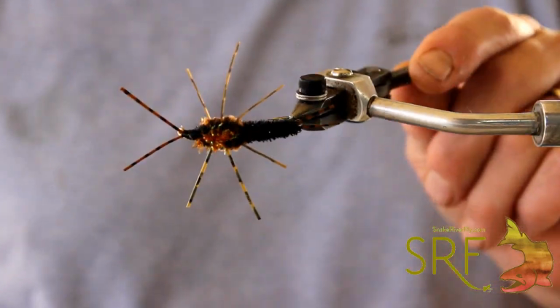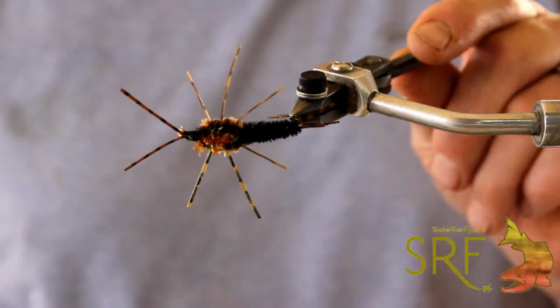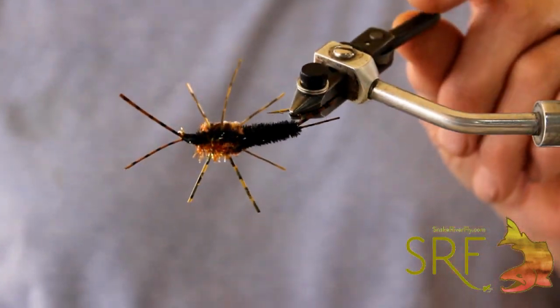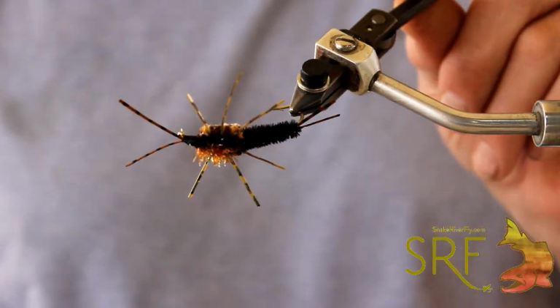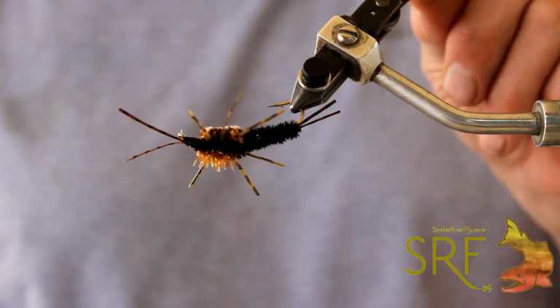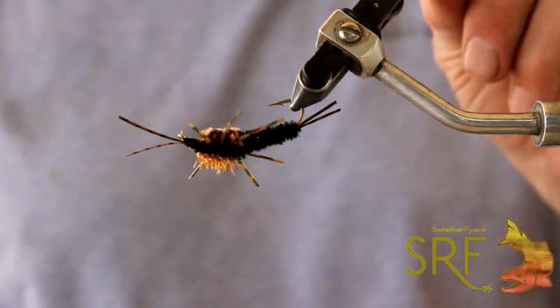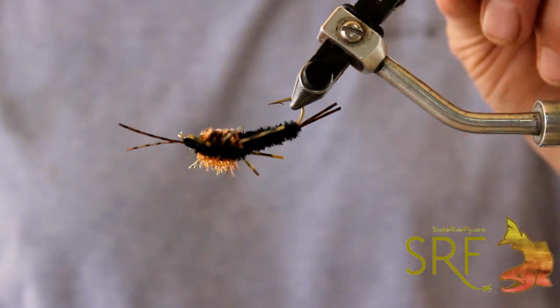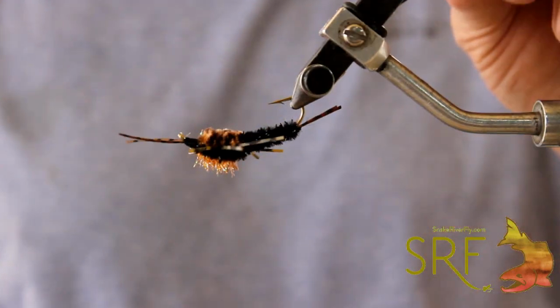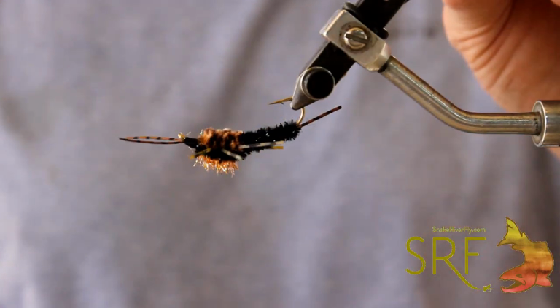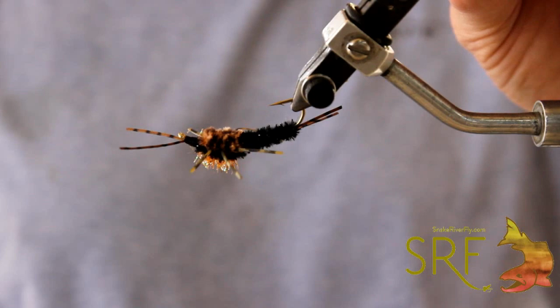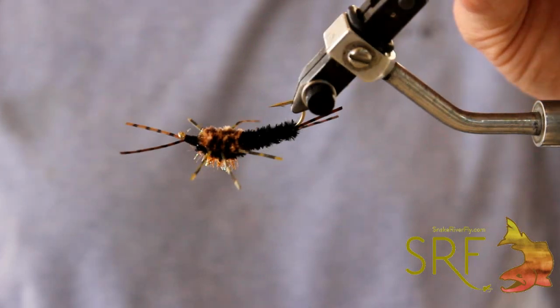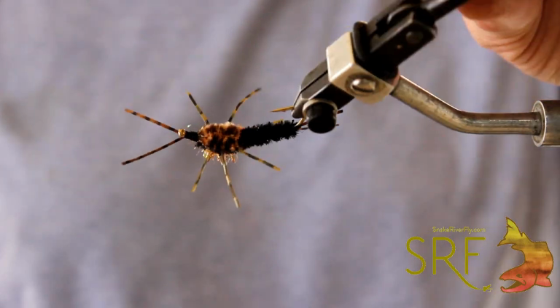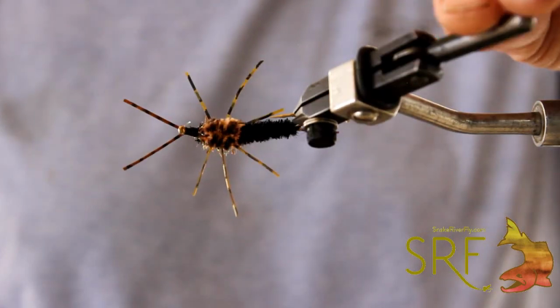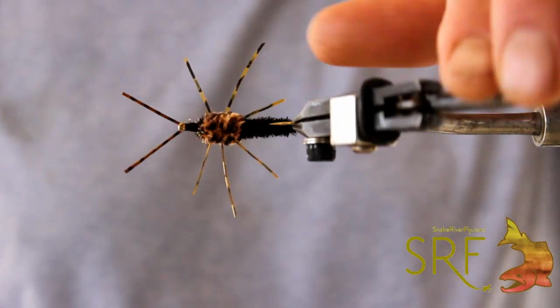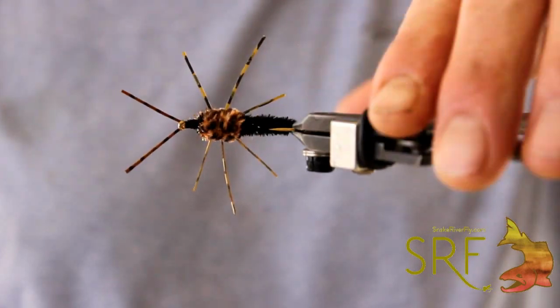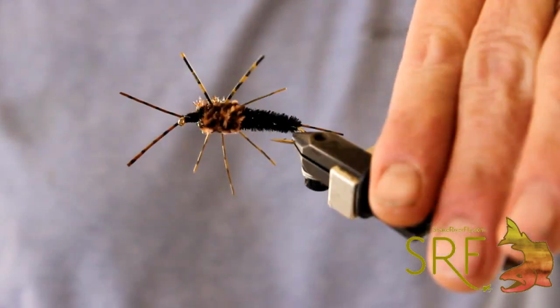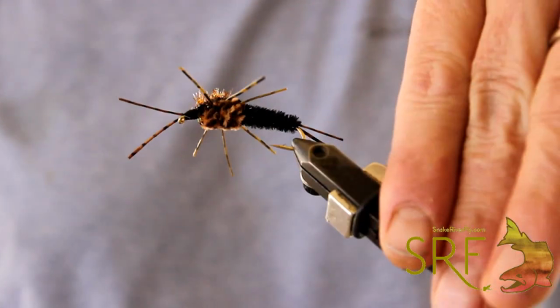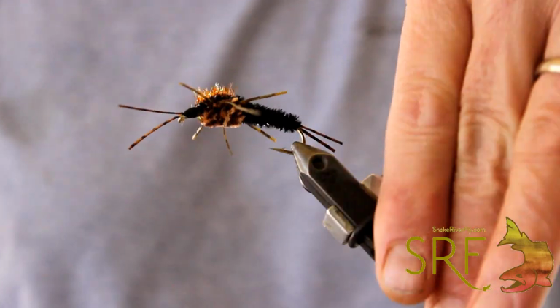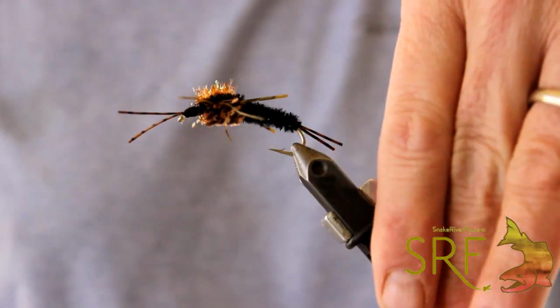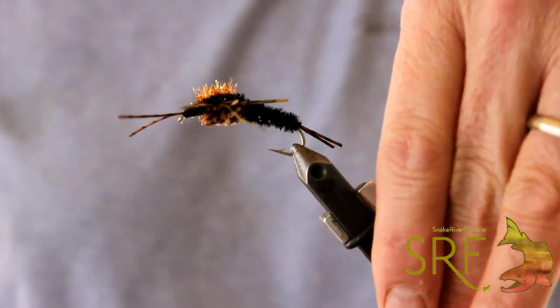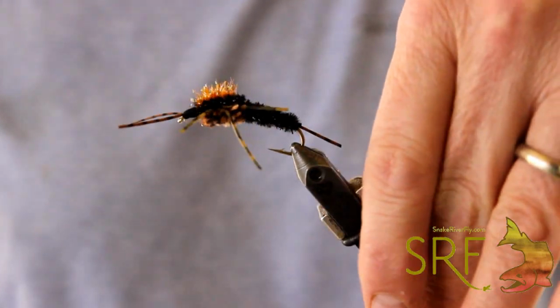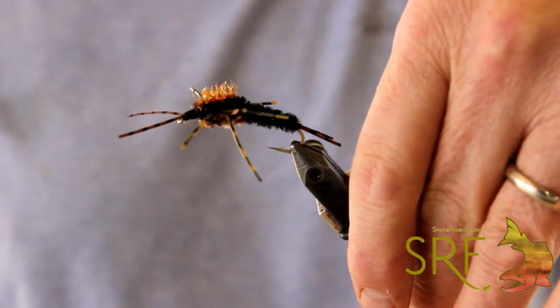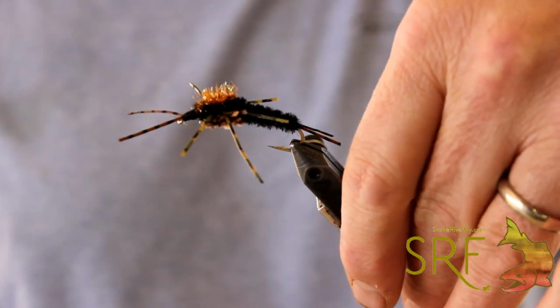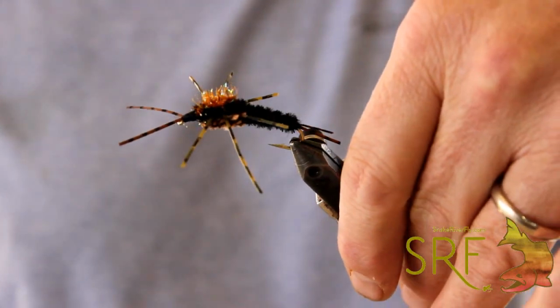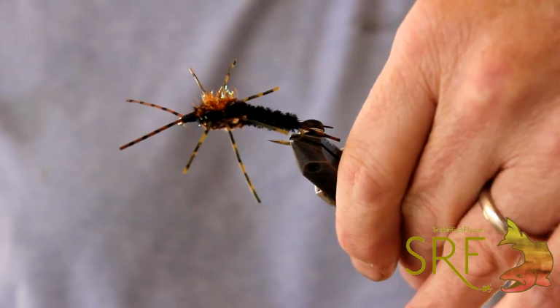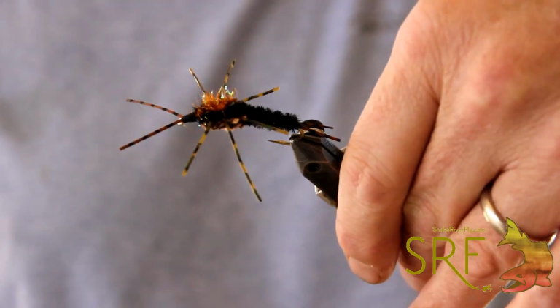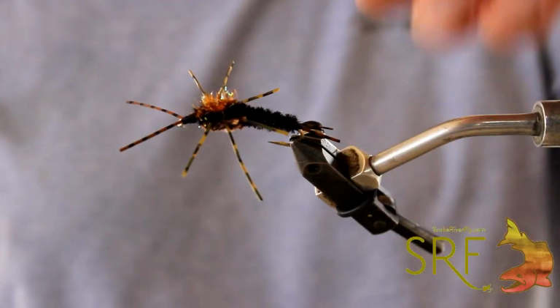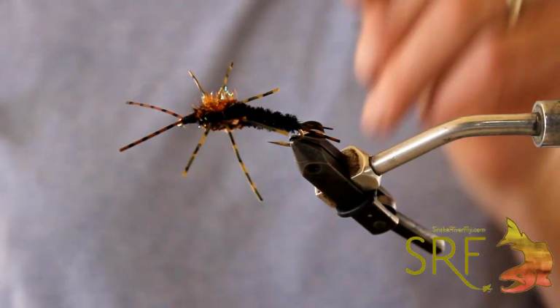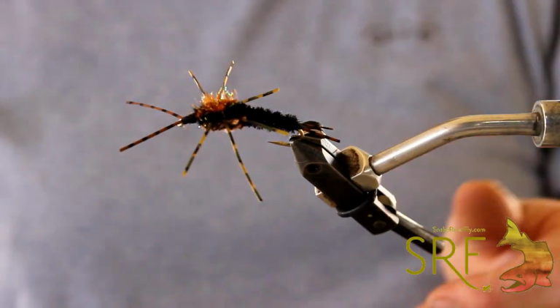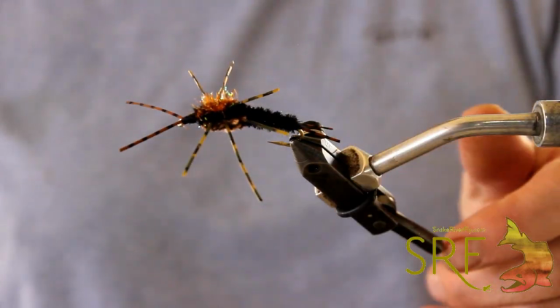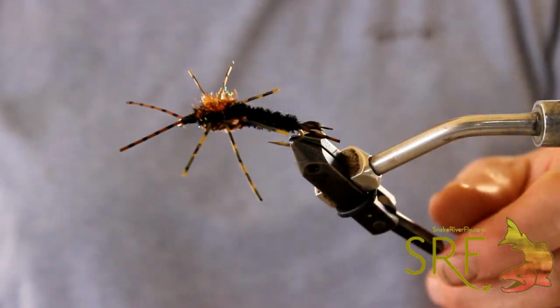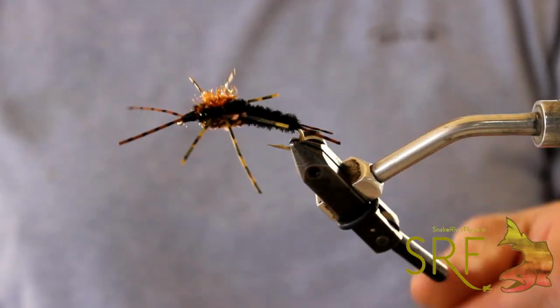Montana Pat, Snake River Fly — thanks a bunch.